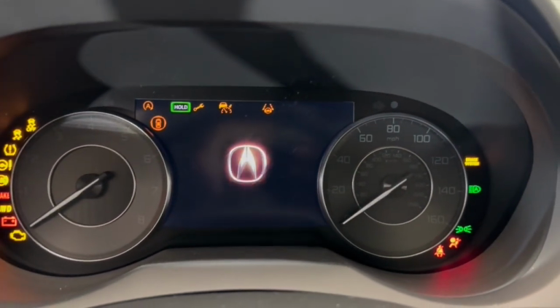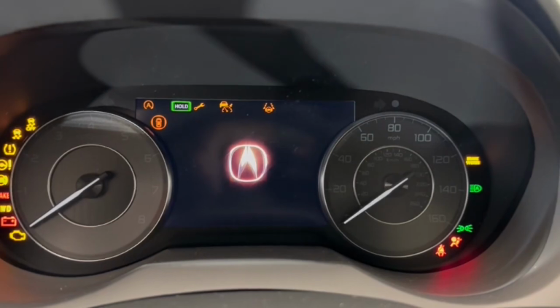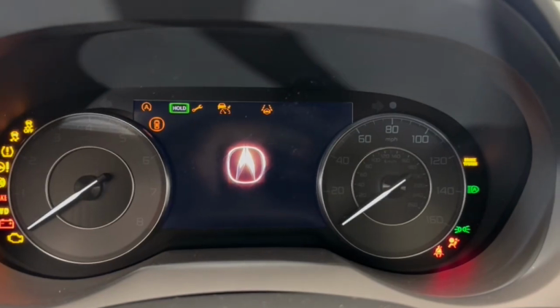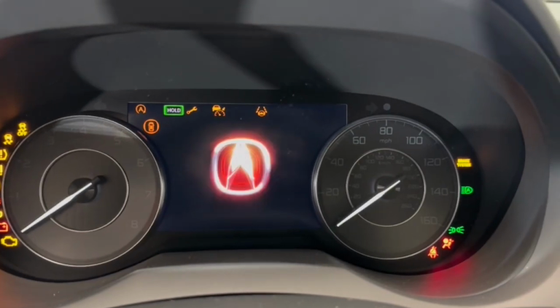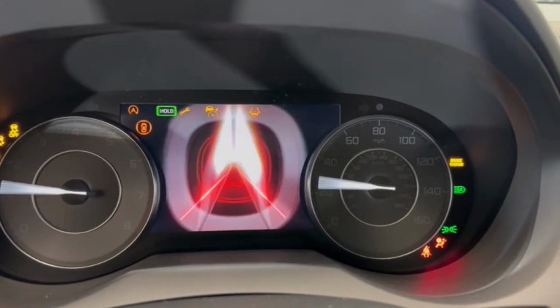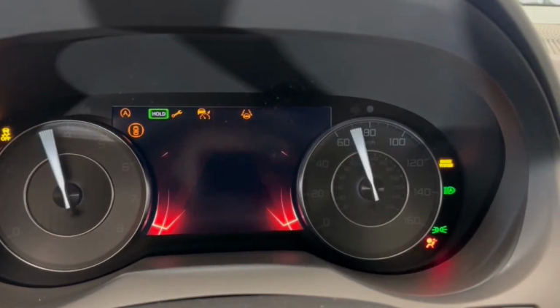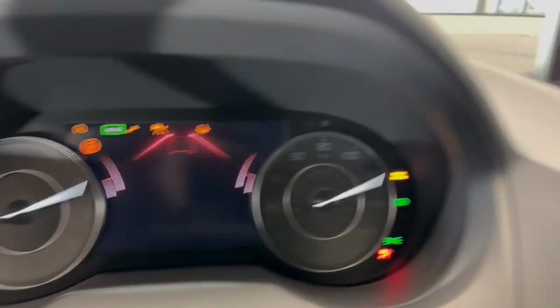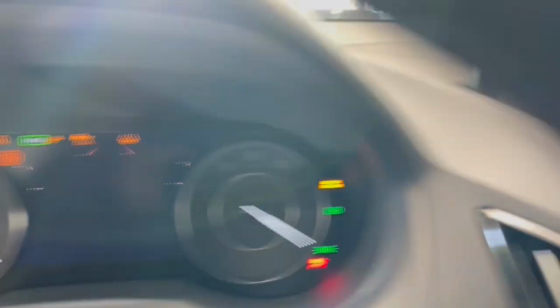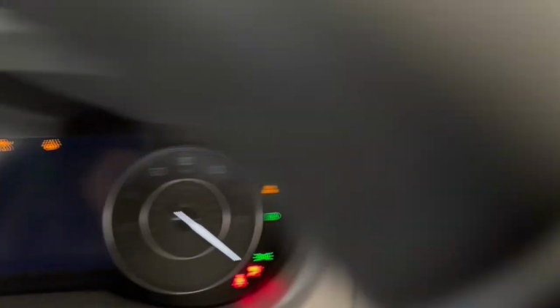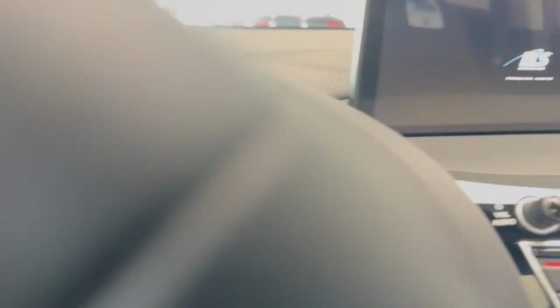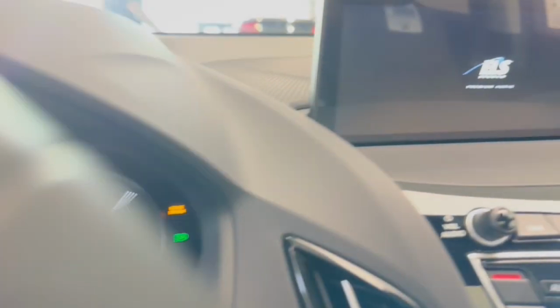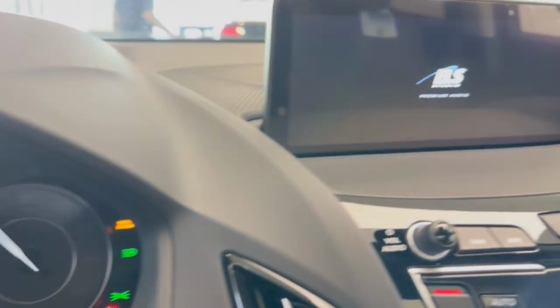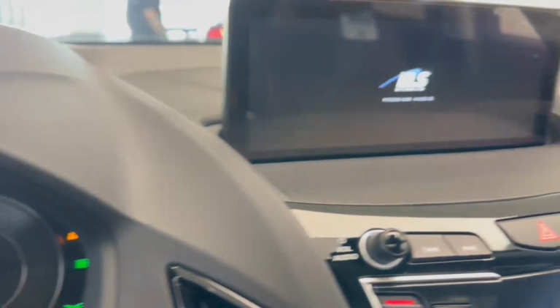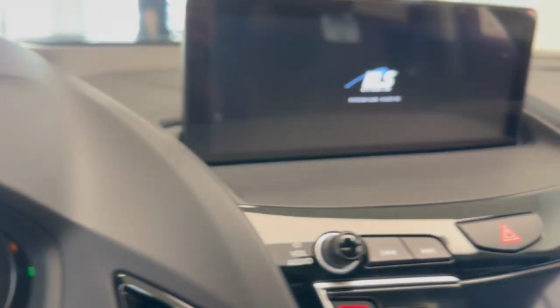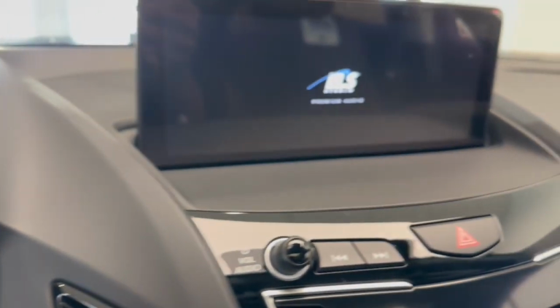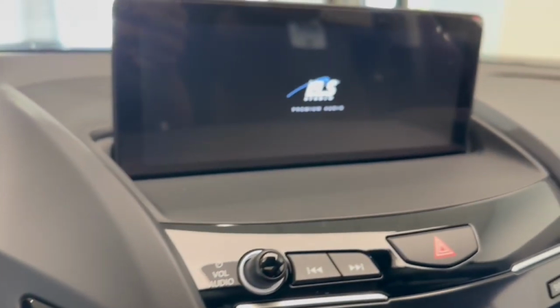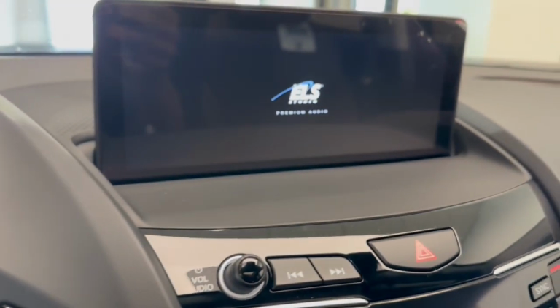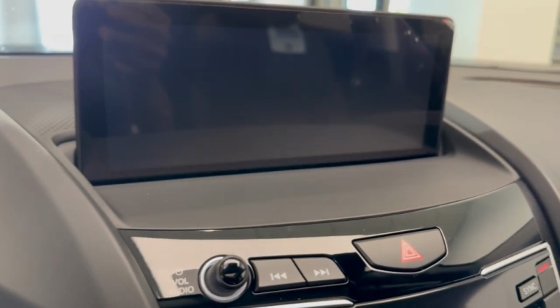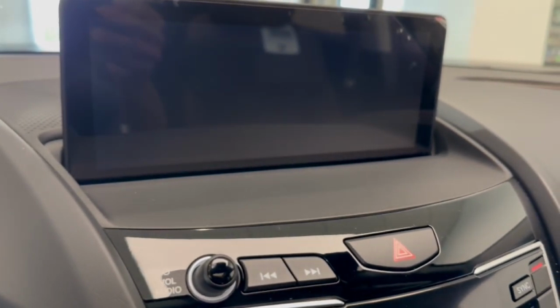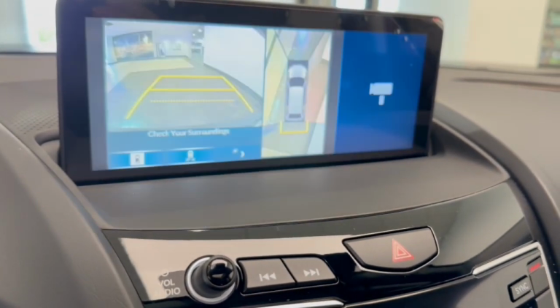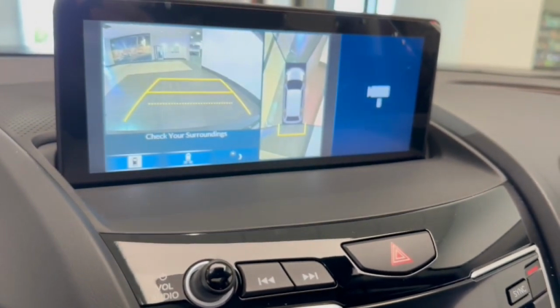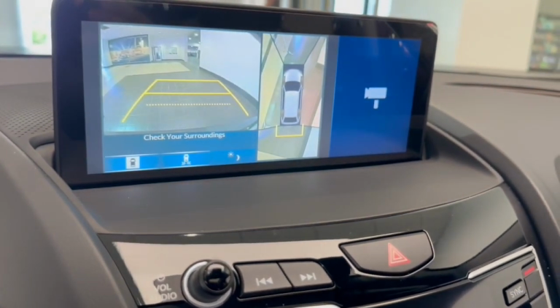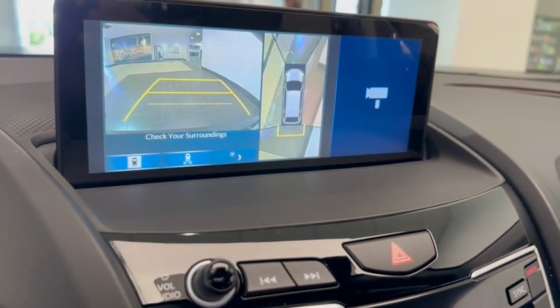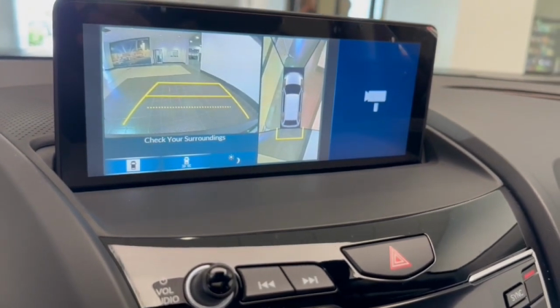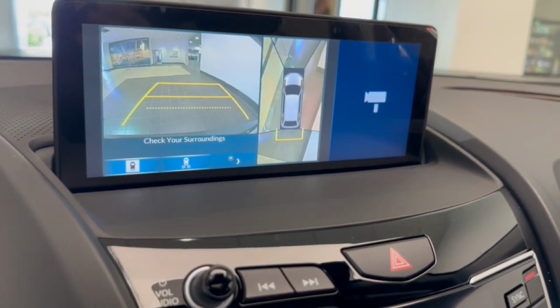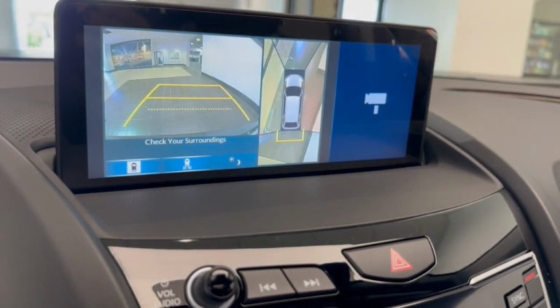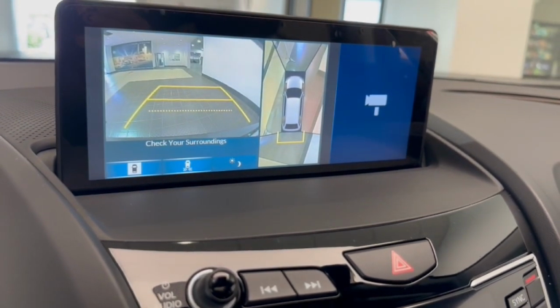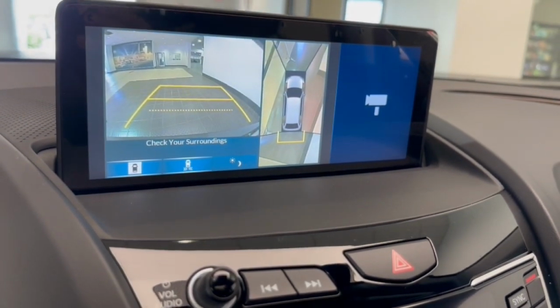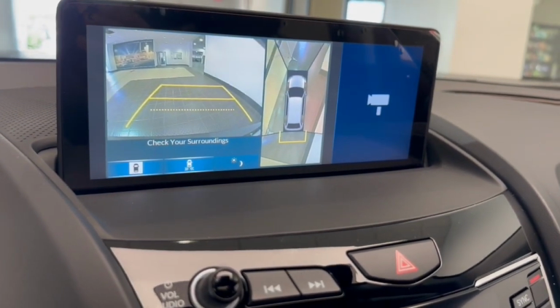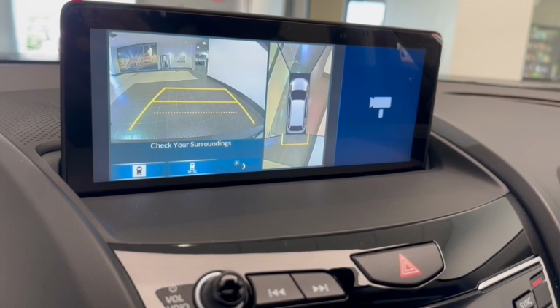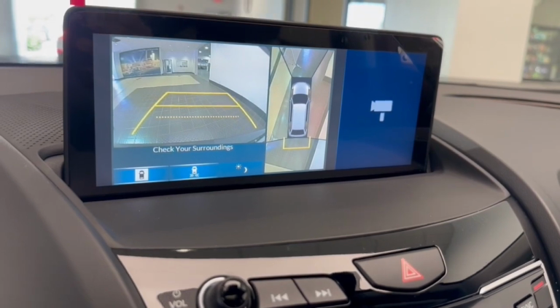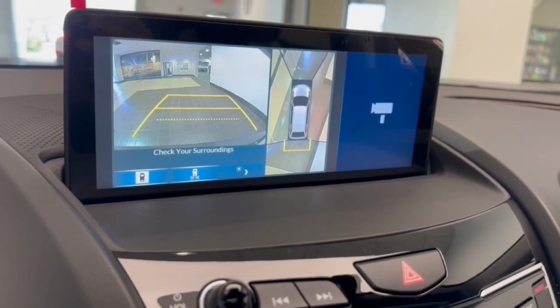Lane departure warning, panoramic roof, moon roof, navigation system, keyless entry.